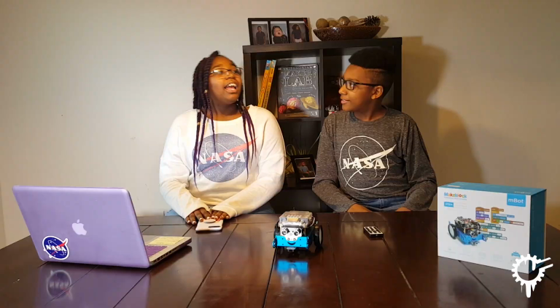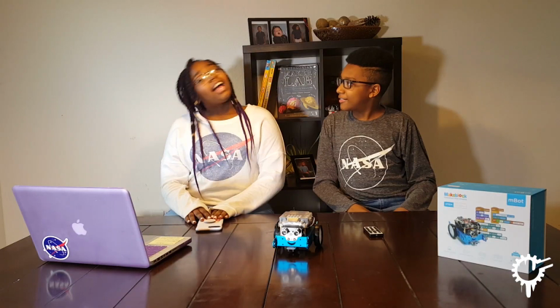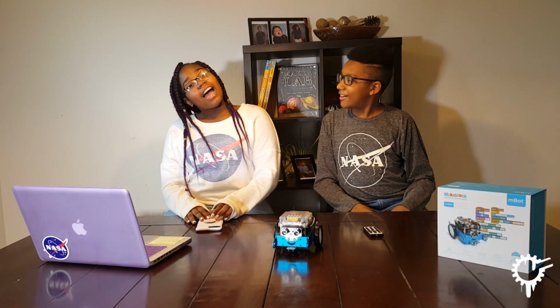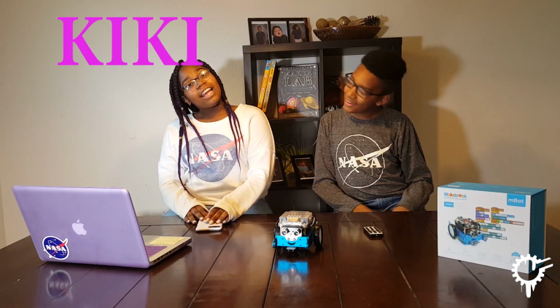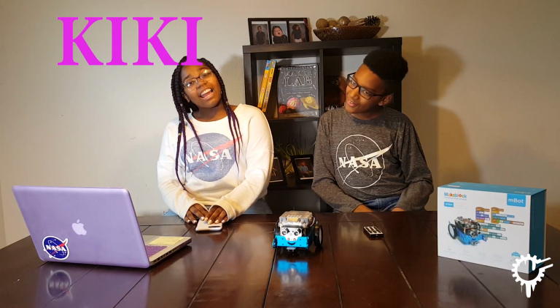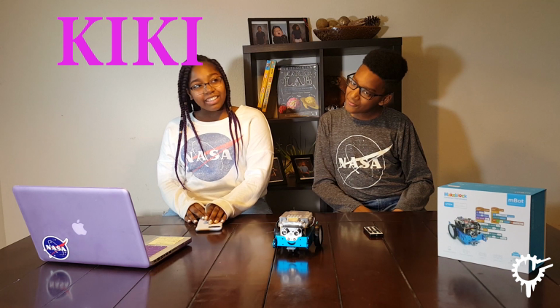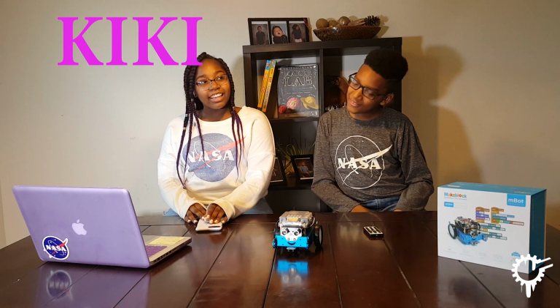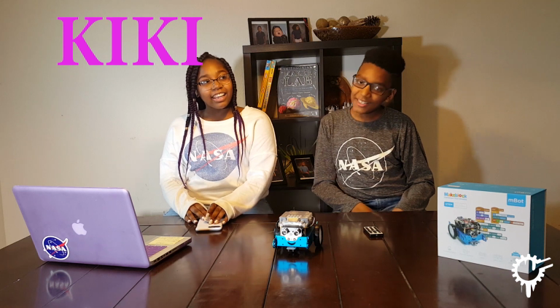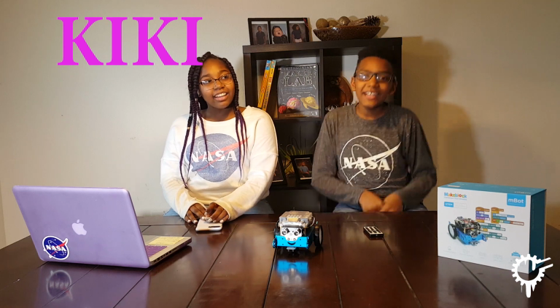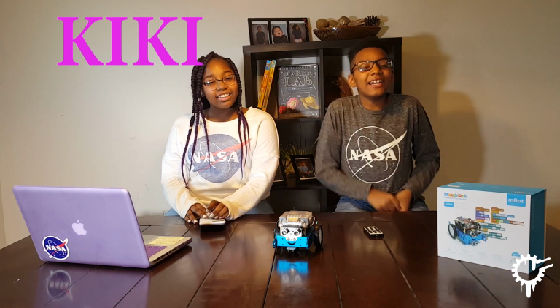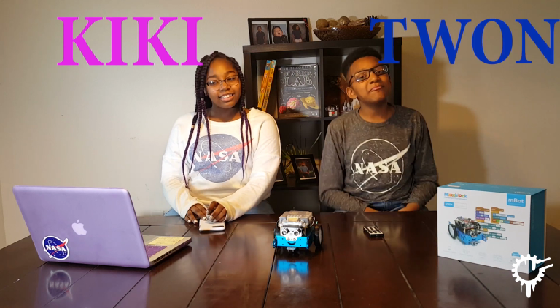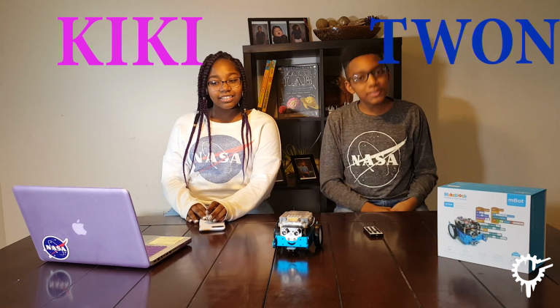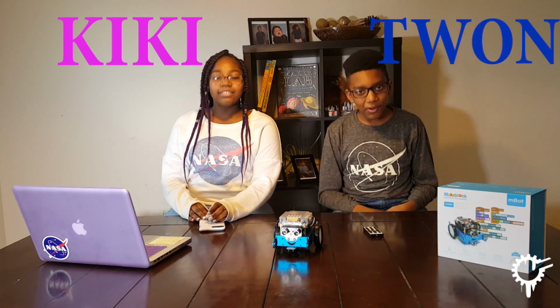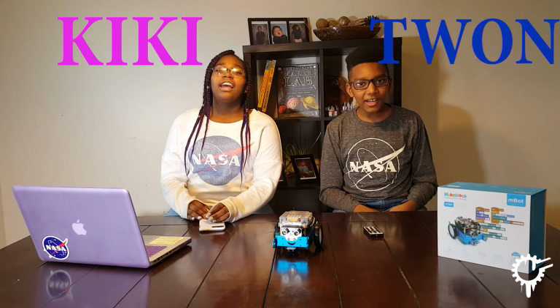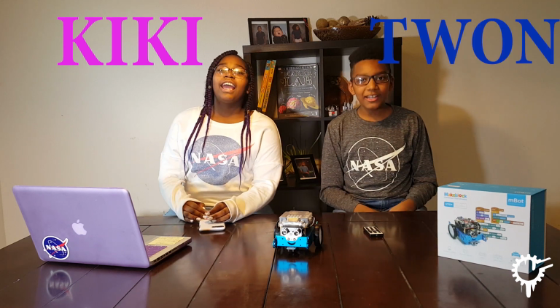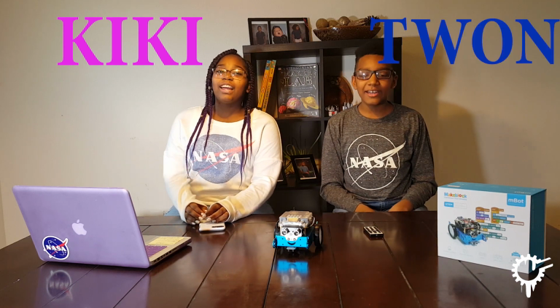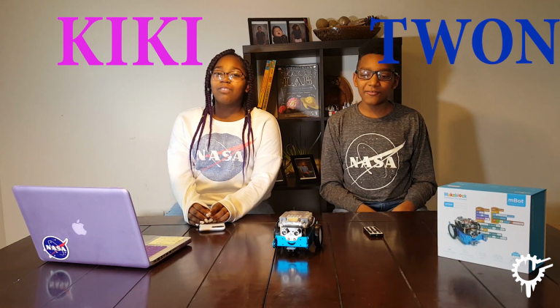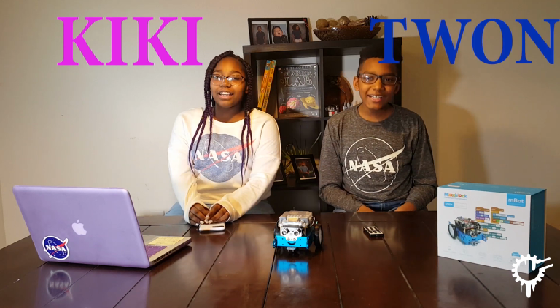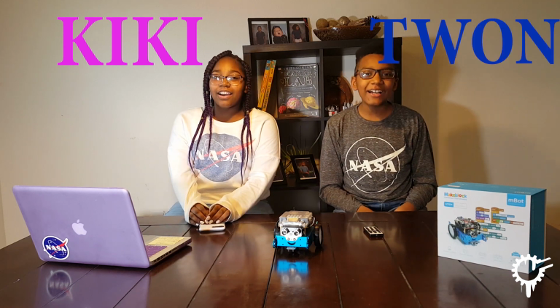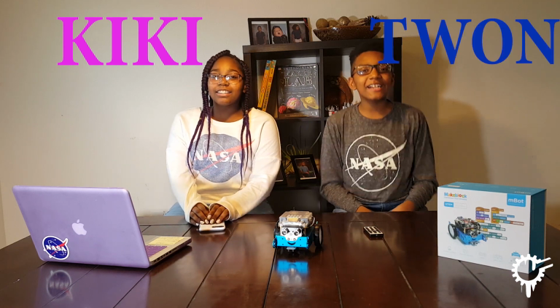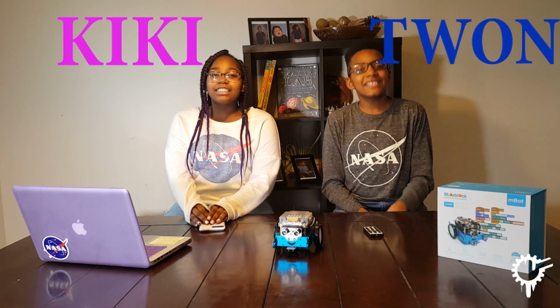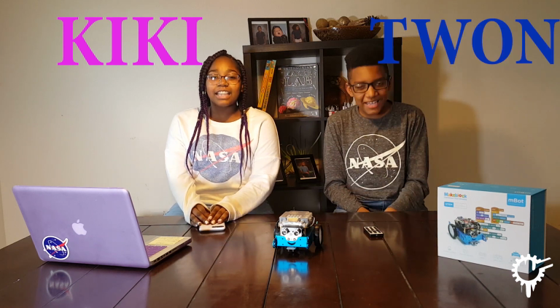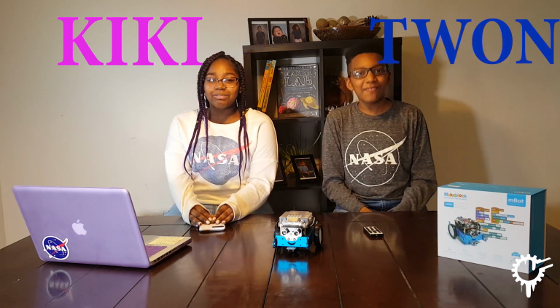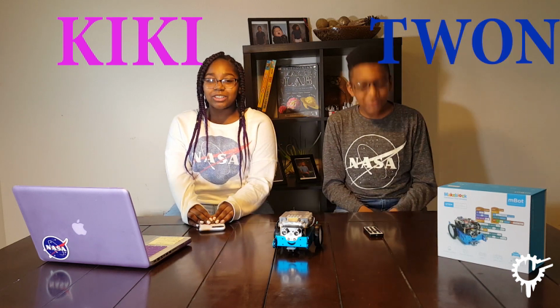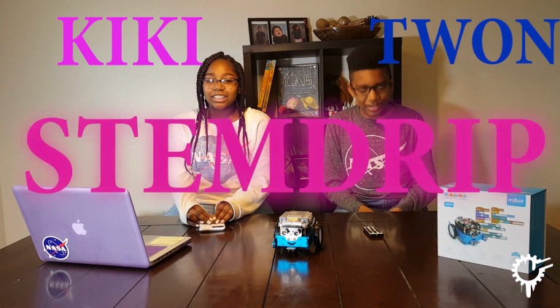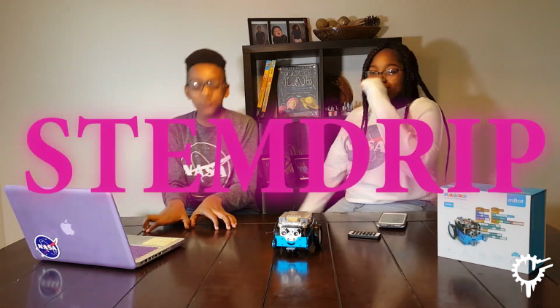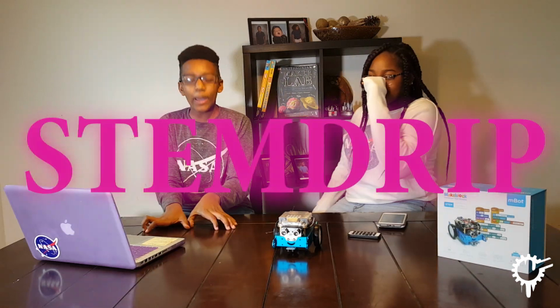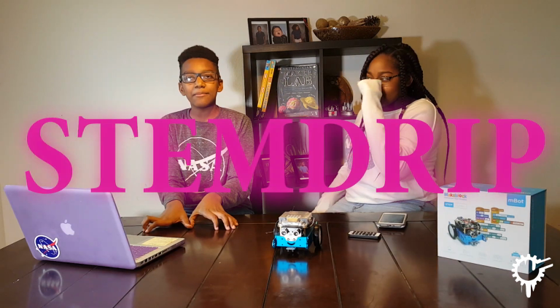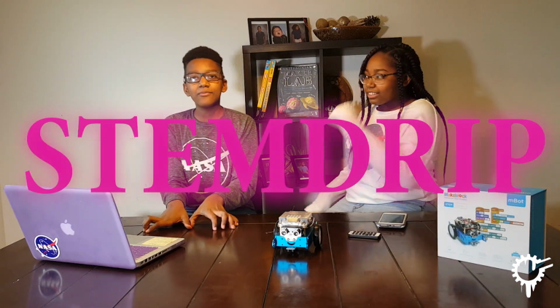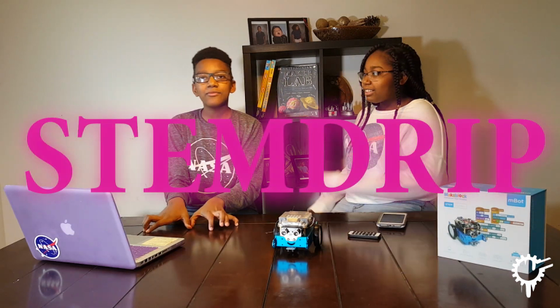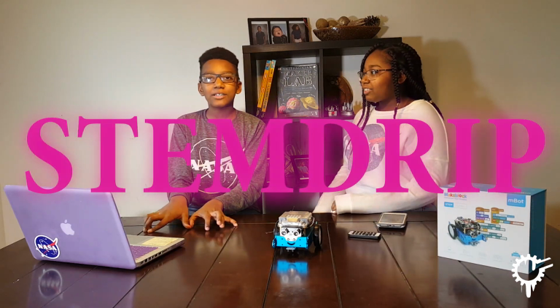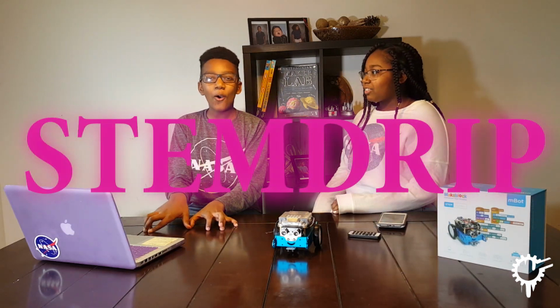Hi, I'm Kiki, and I'm Swan, and we are Stem Drip. Do it! Let's go.